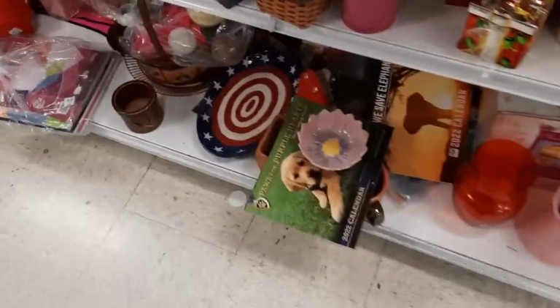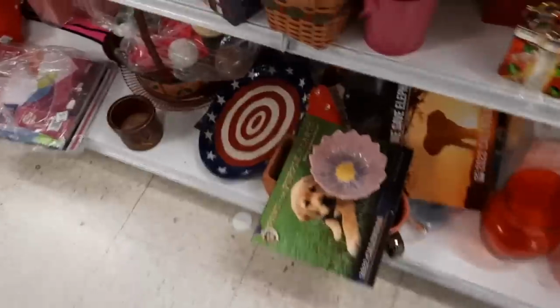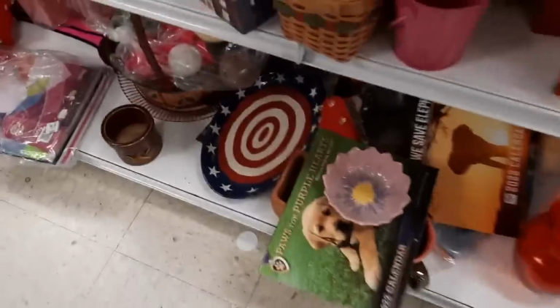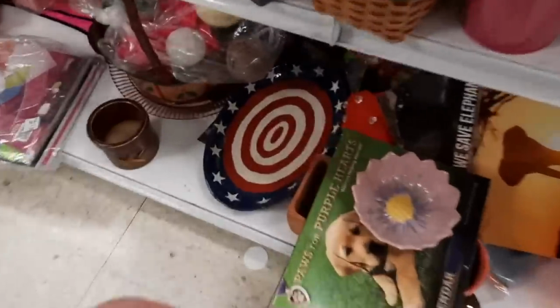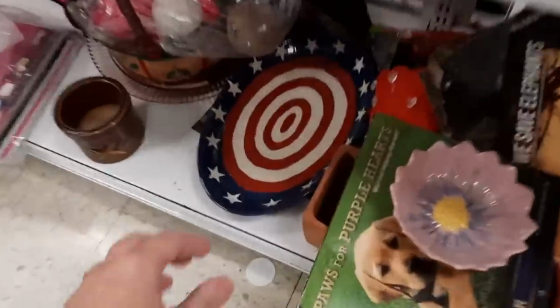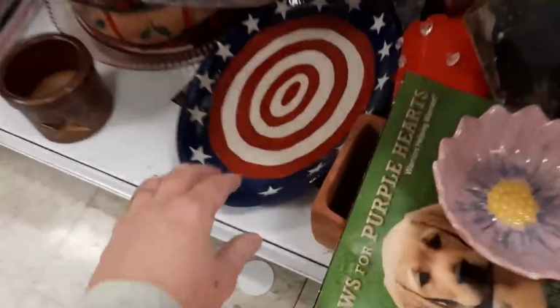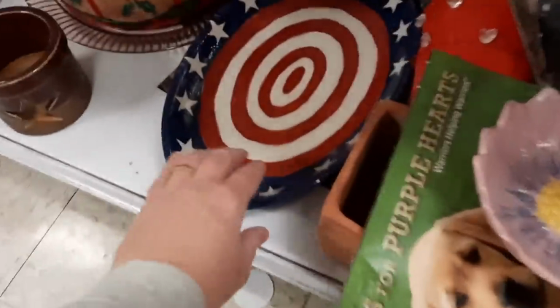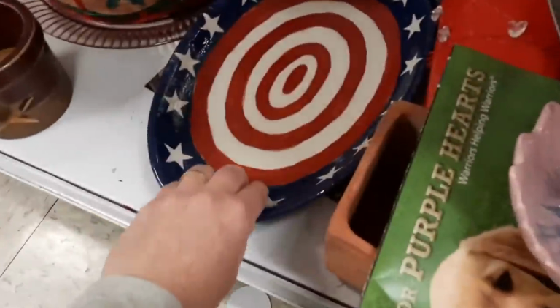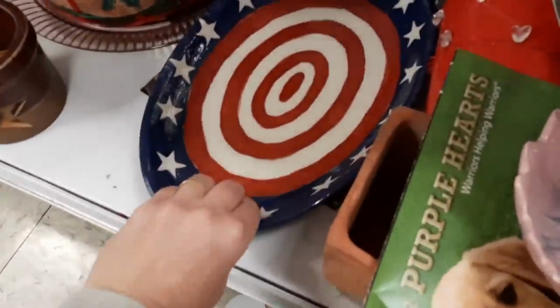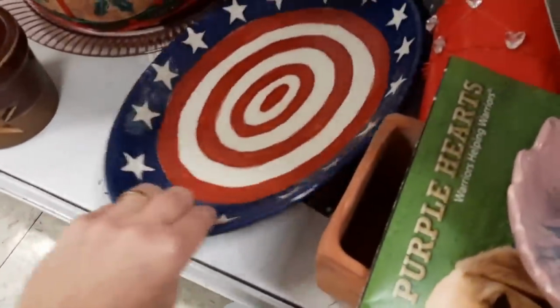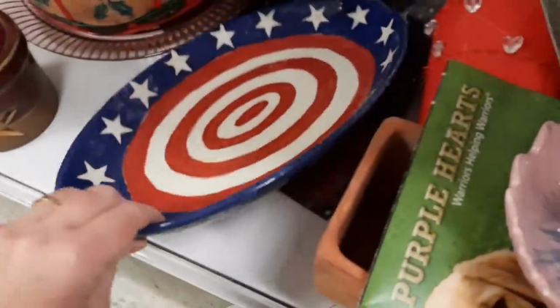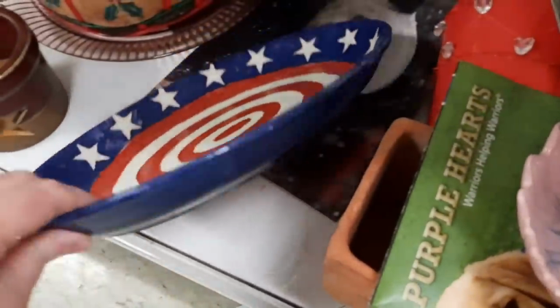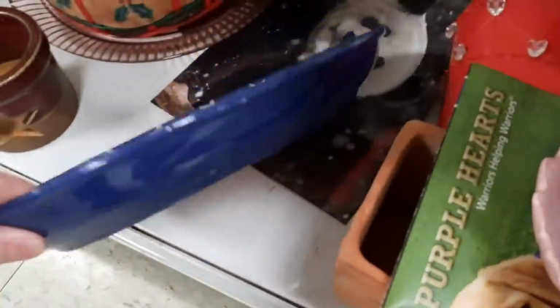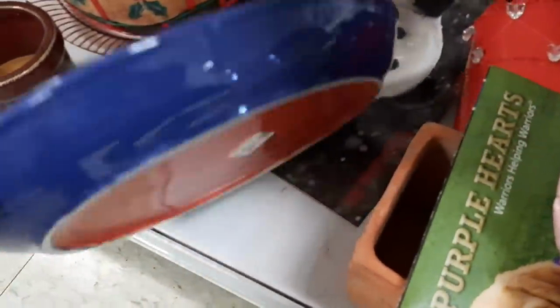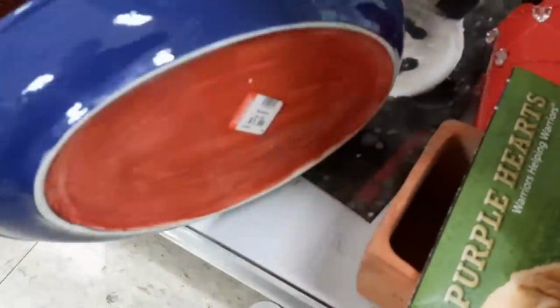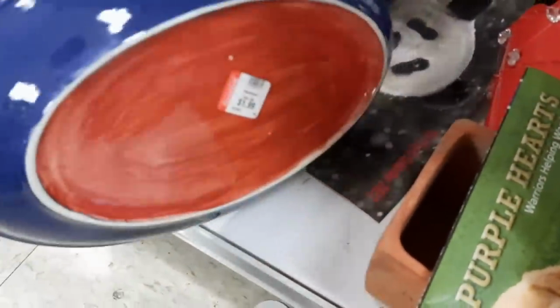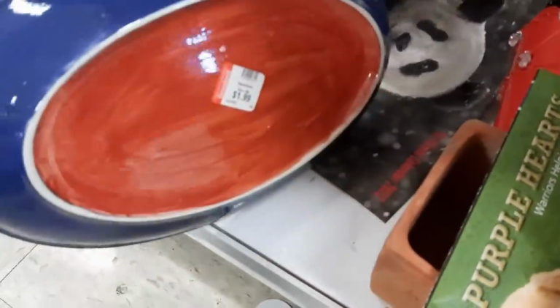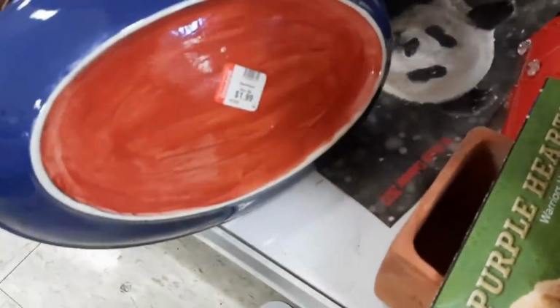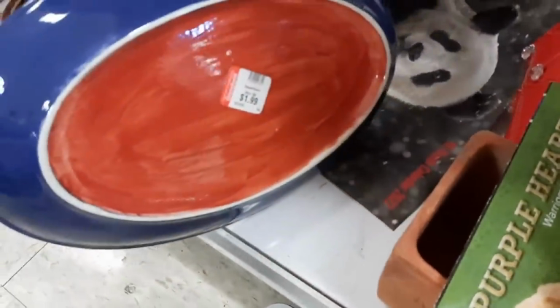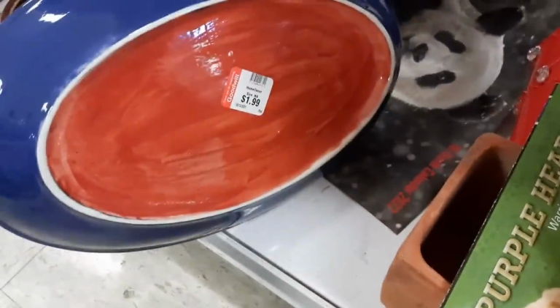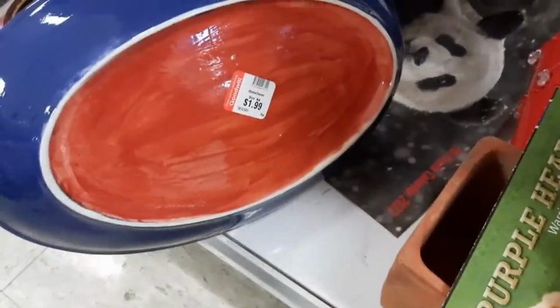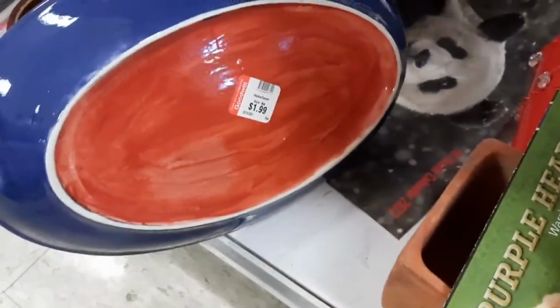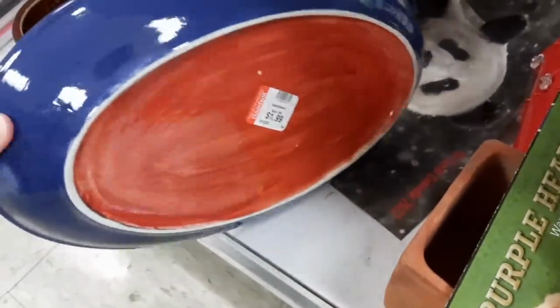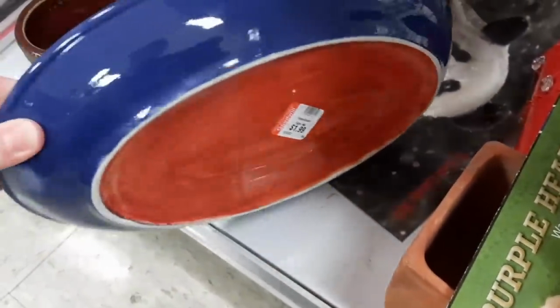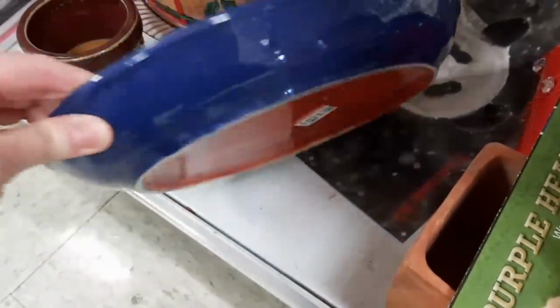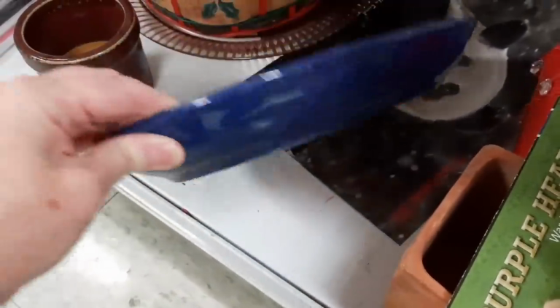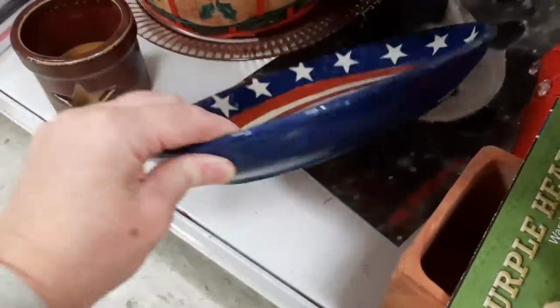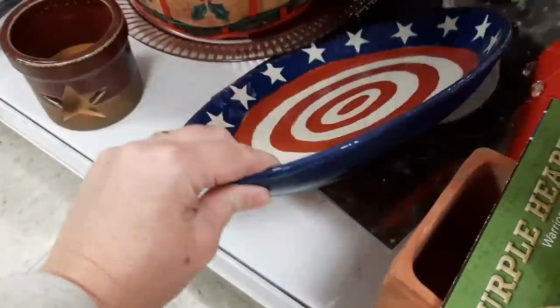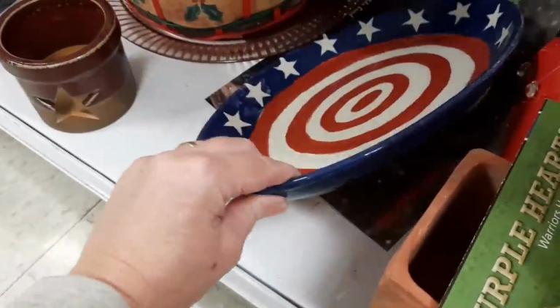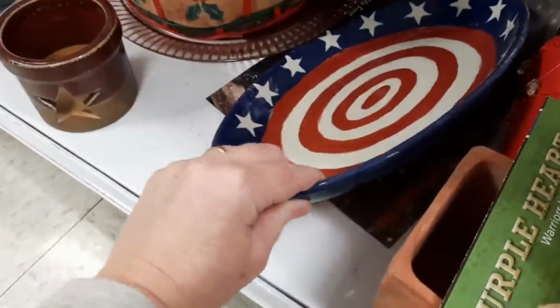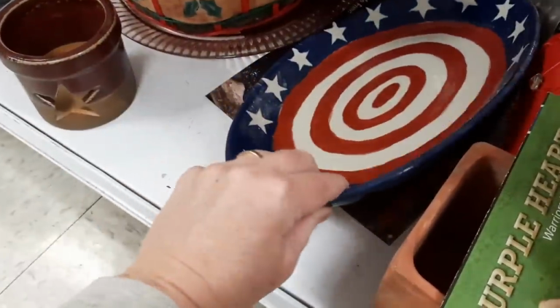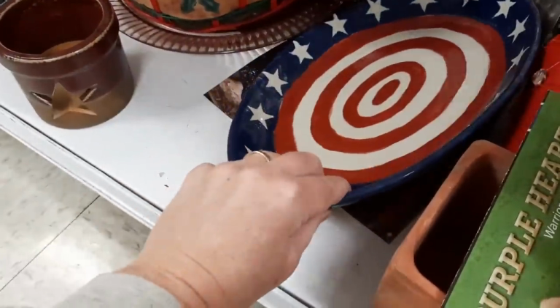This caught my eye for a second, but when I picked it up I realized it was probably a paint-your-own pottery piece.